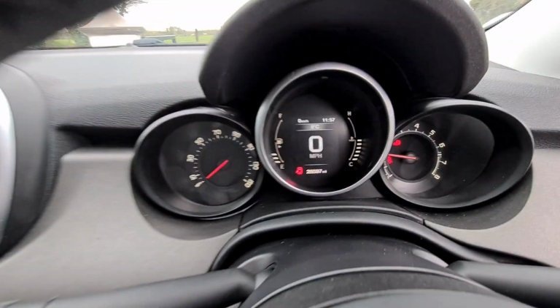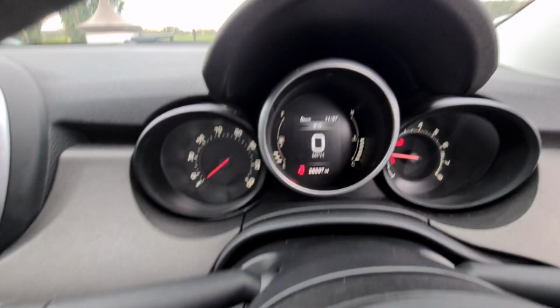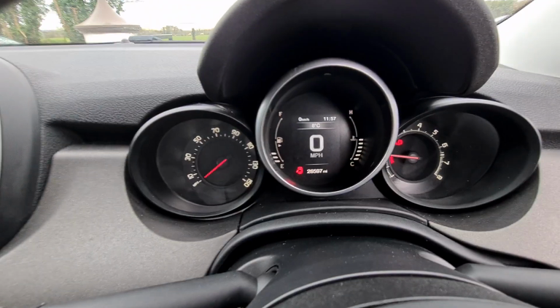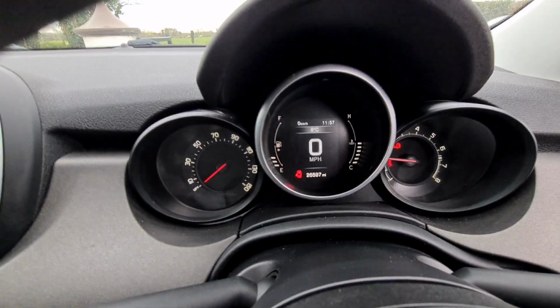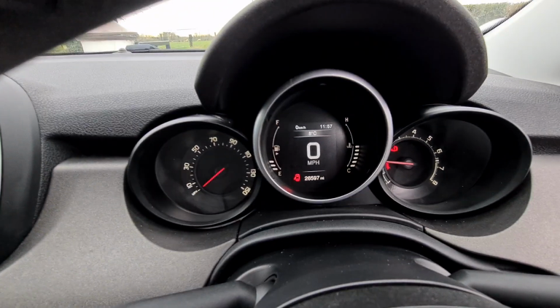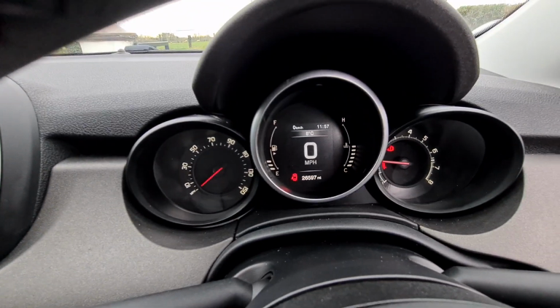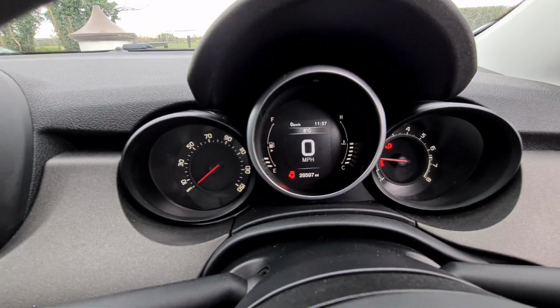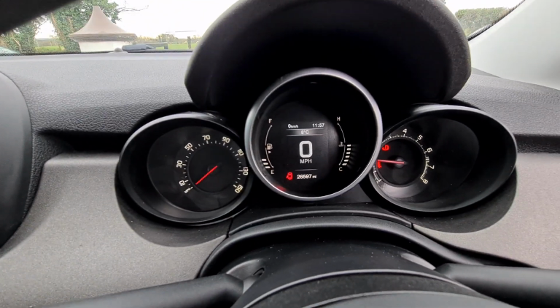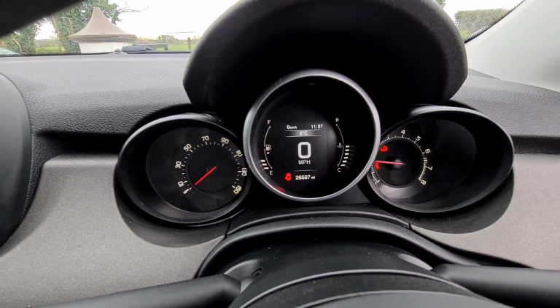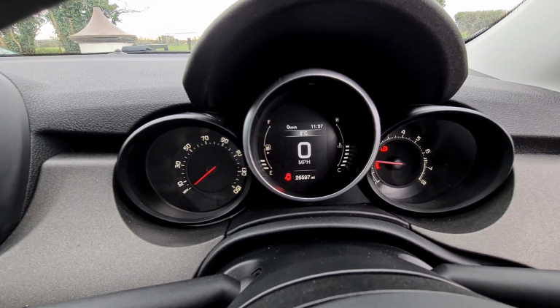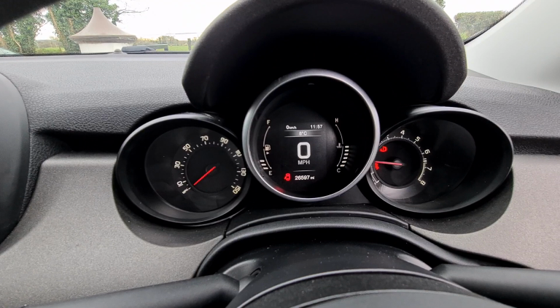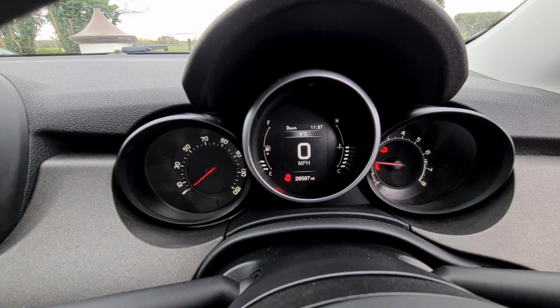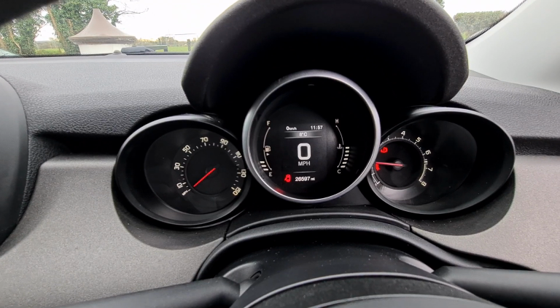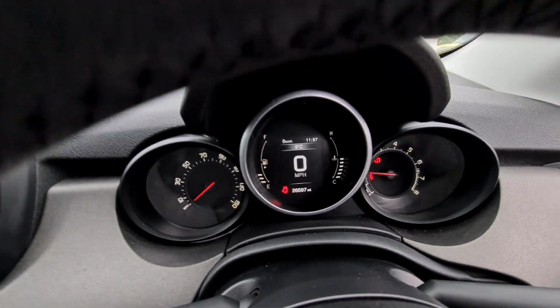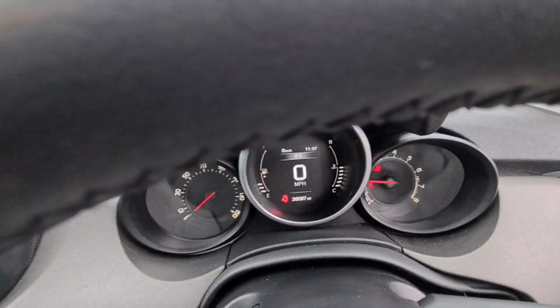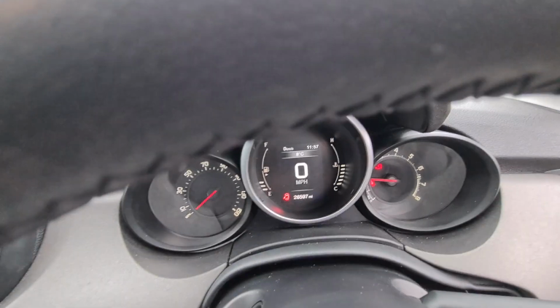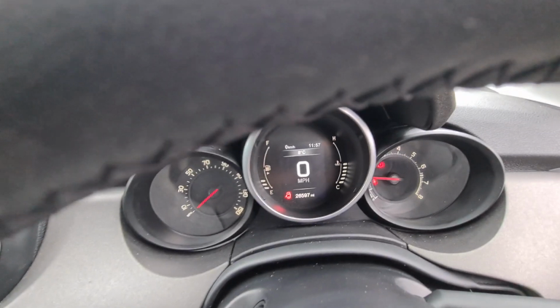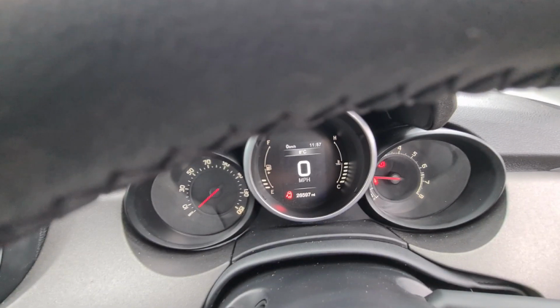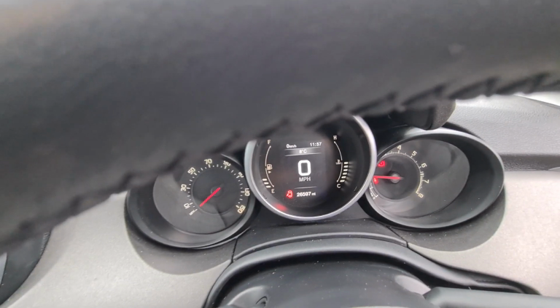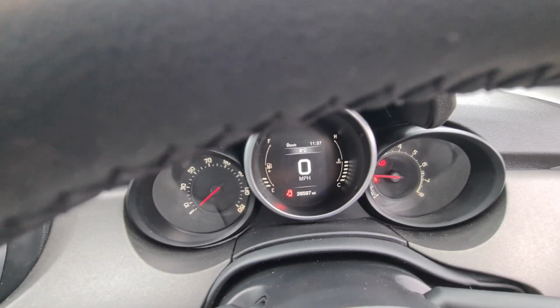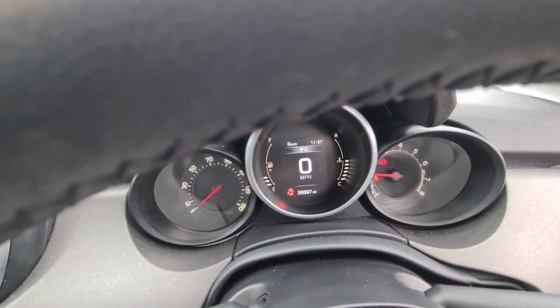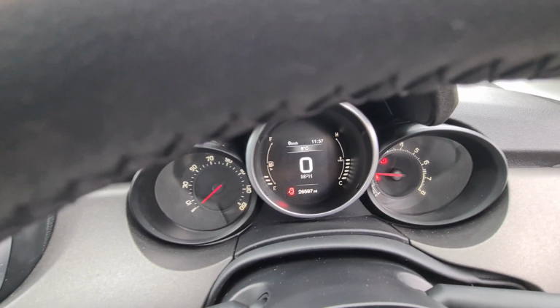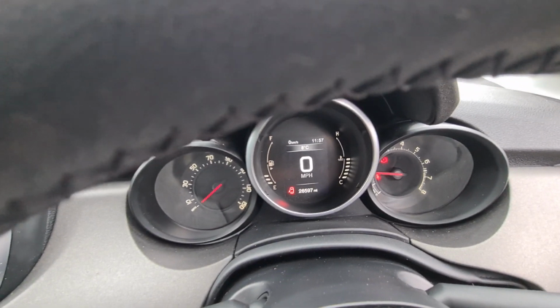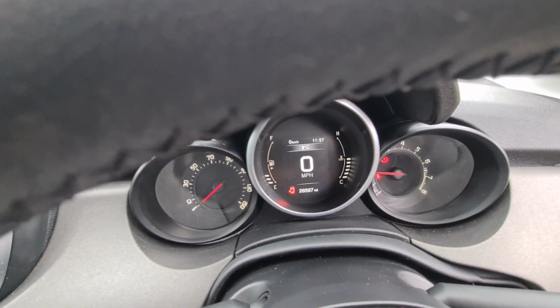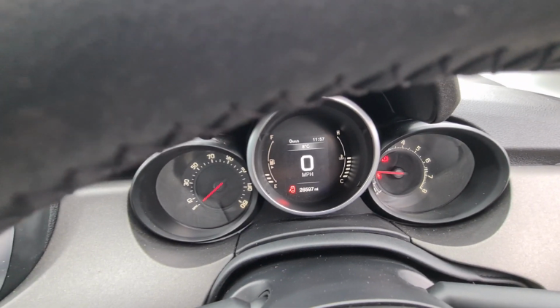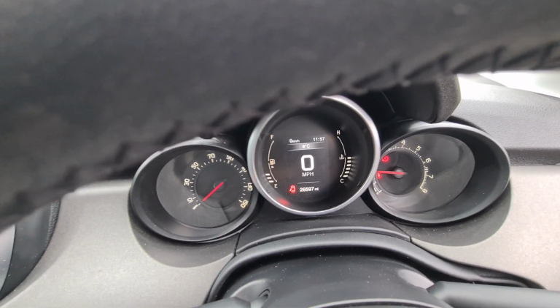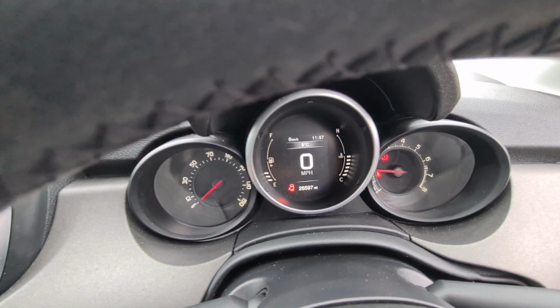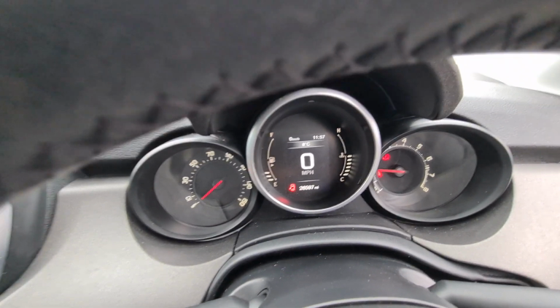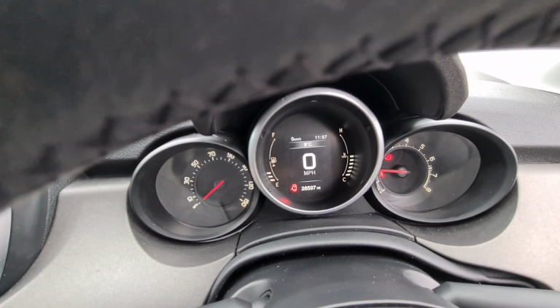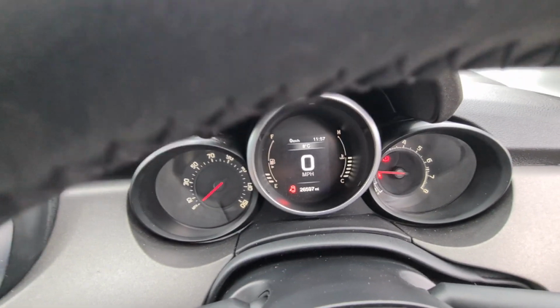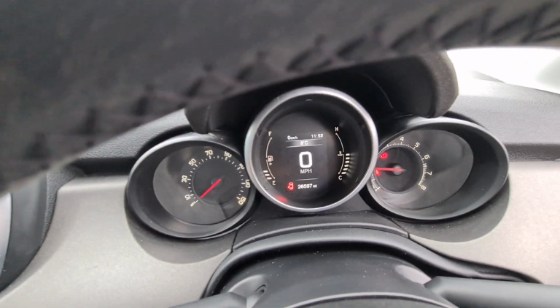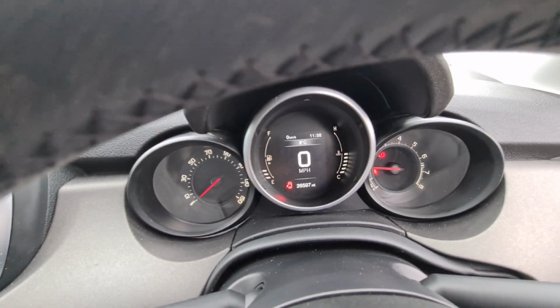As you can see there, the car has just covered just over 26,500 miles.